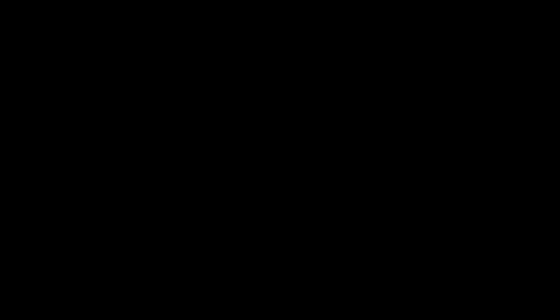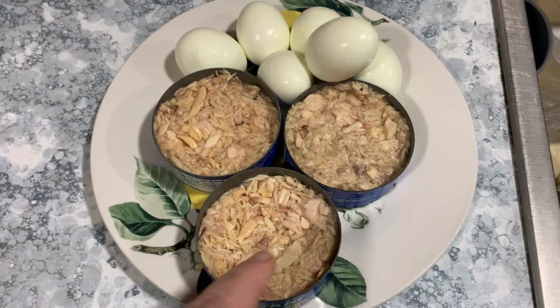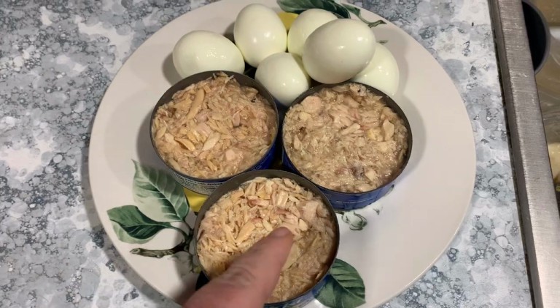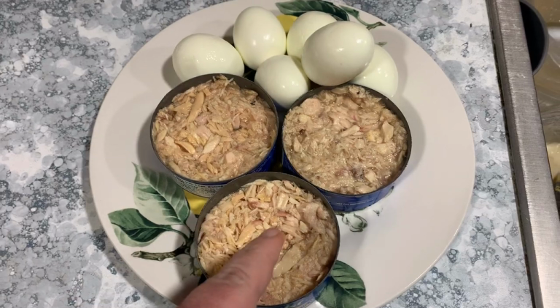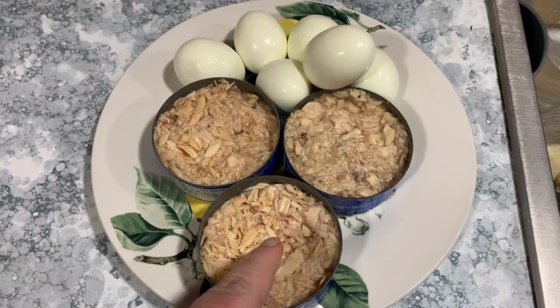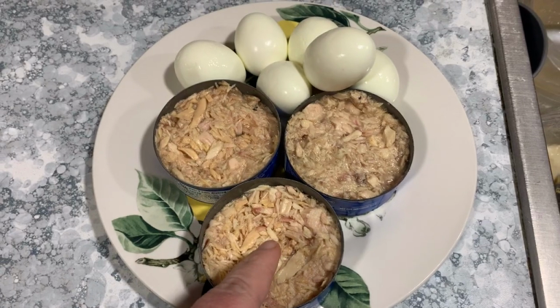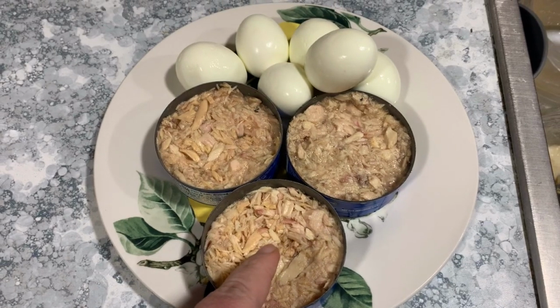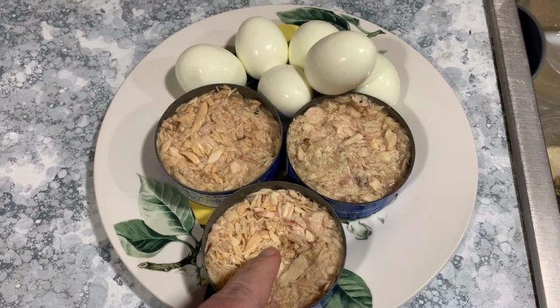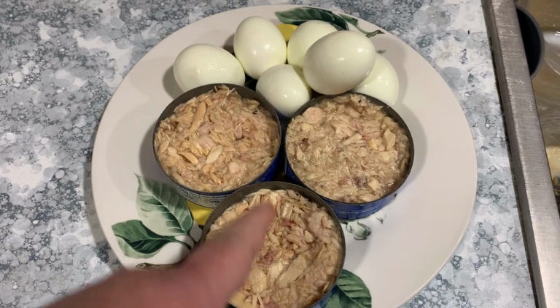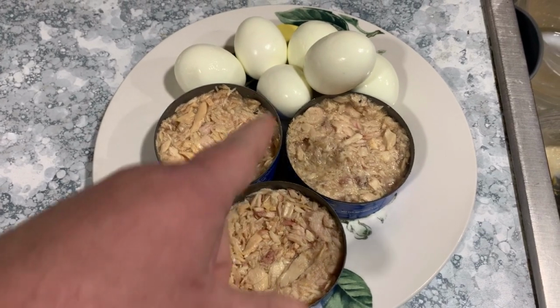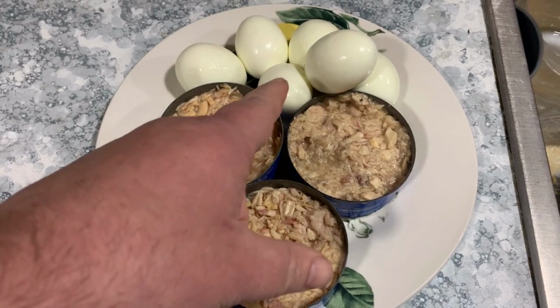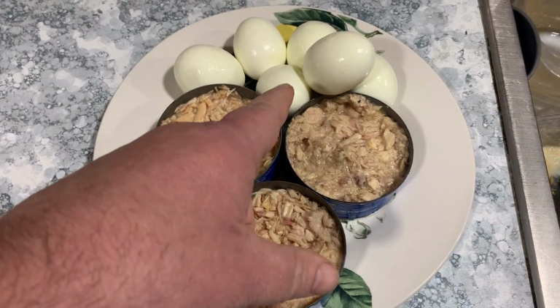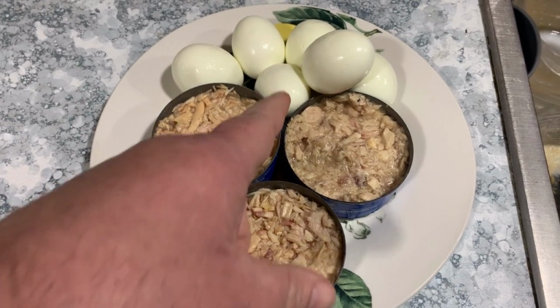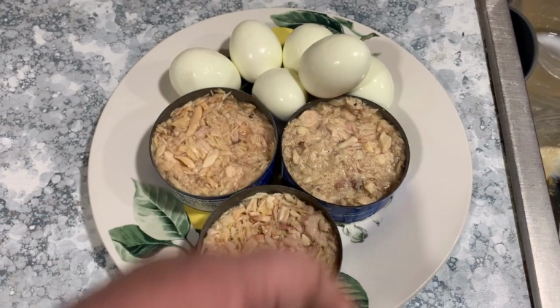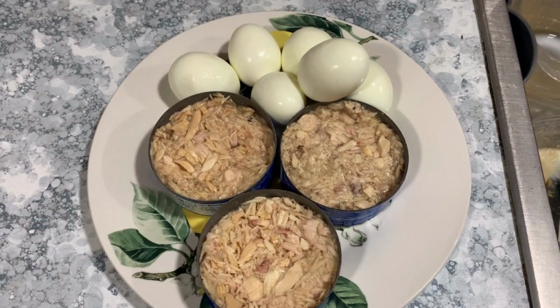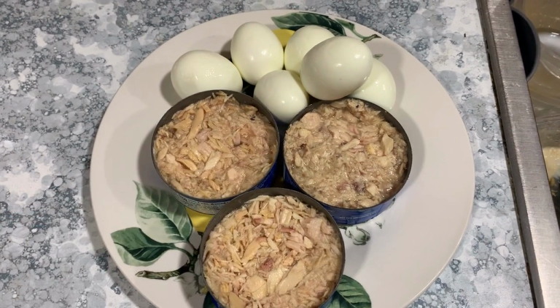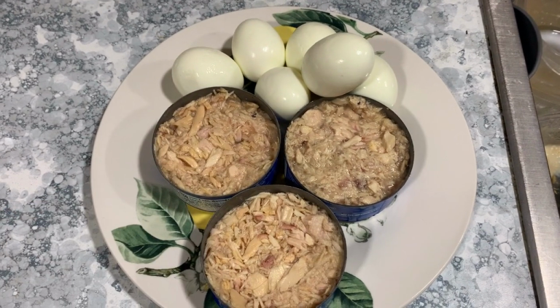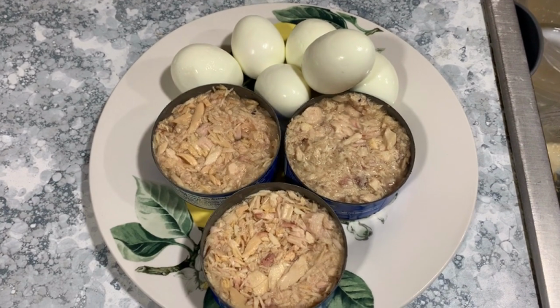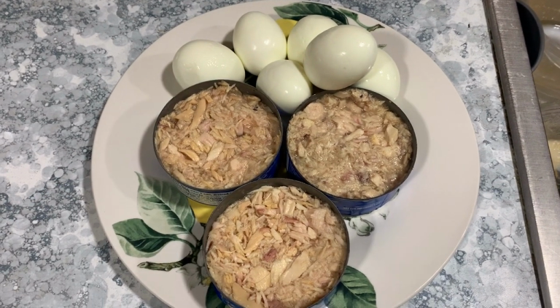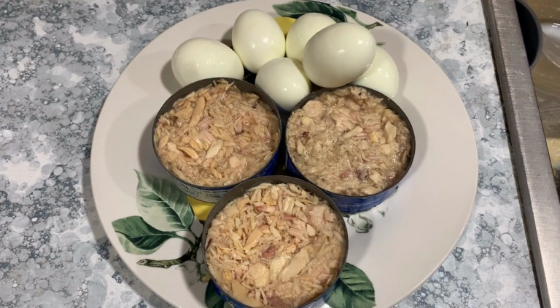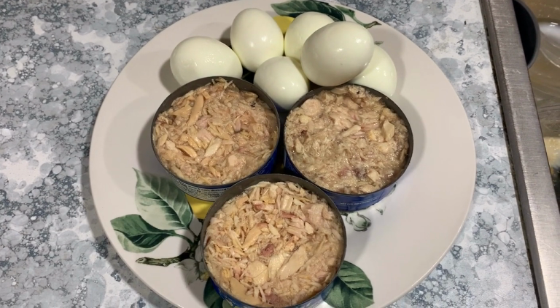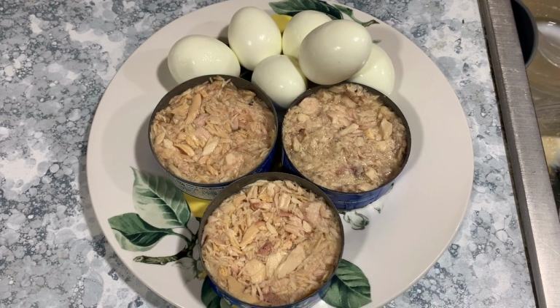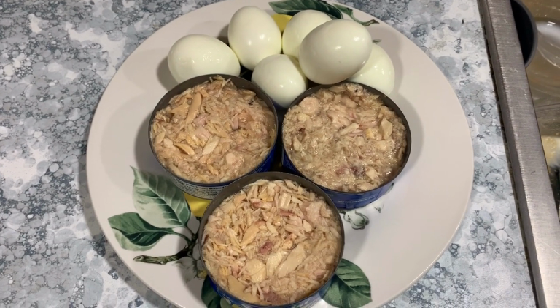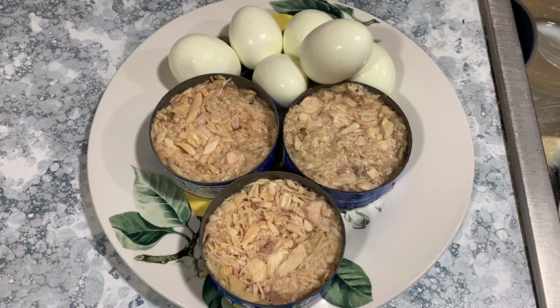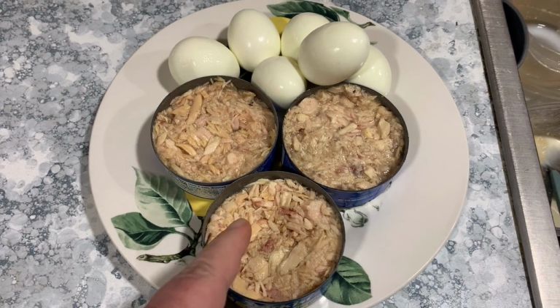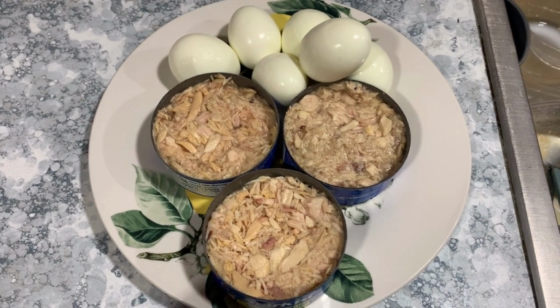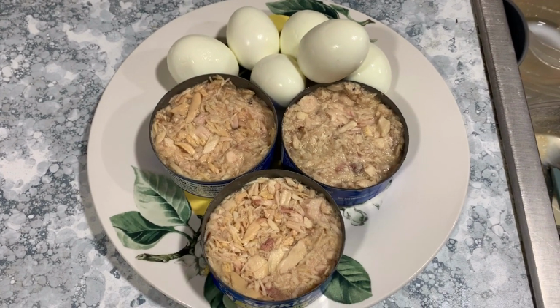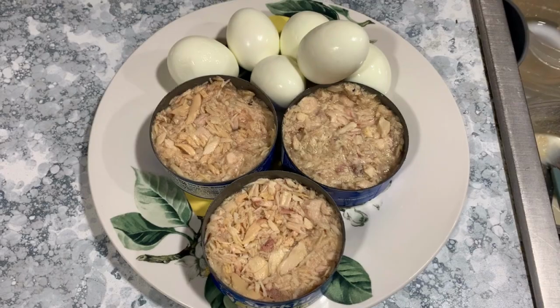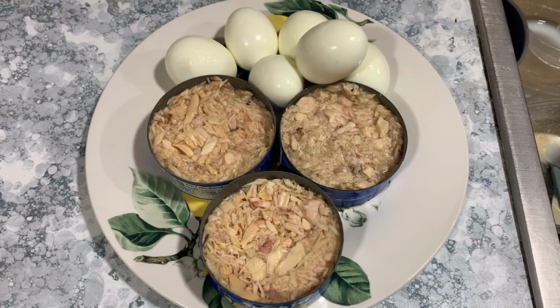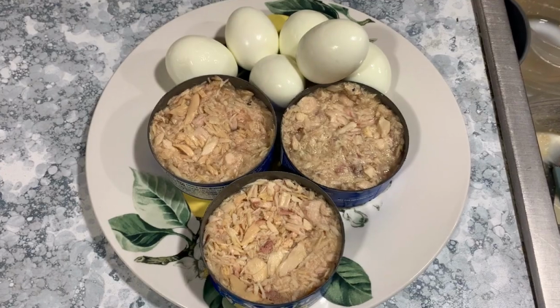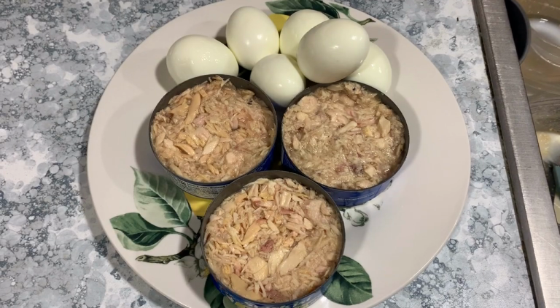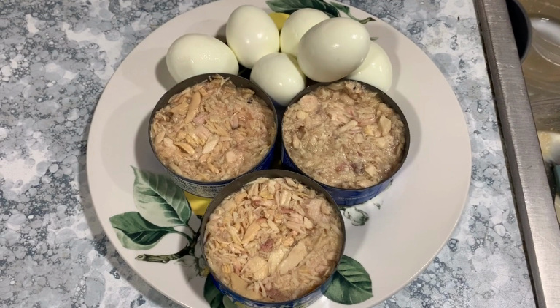About to smoke some tuna and some hard-boiled eggs and make some smoked tuna salad.